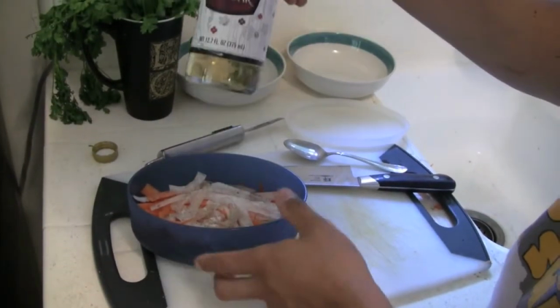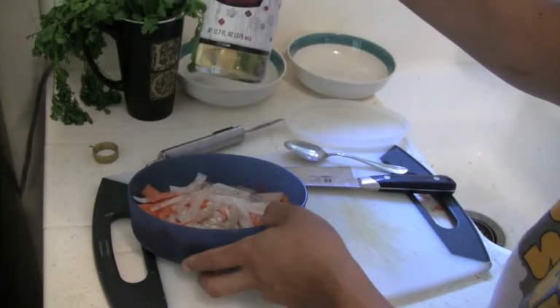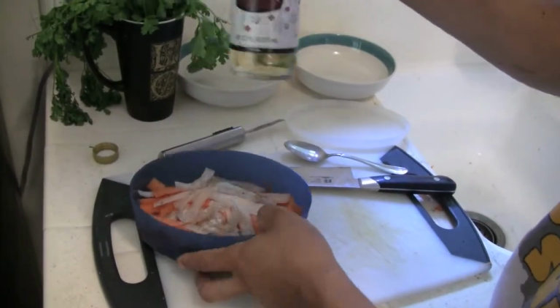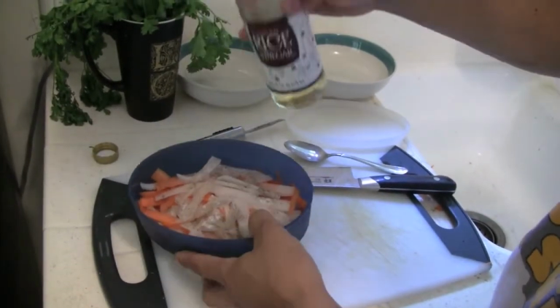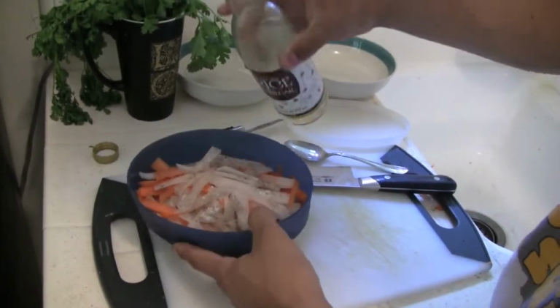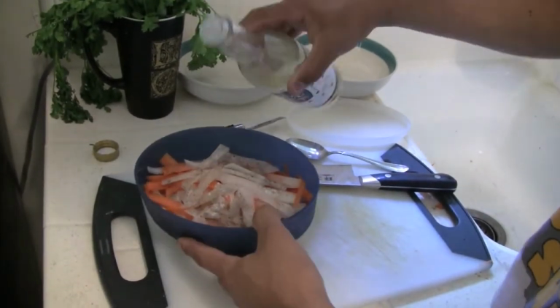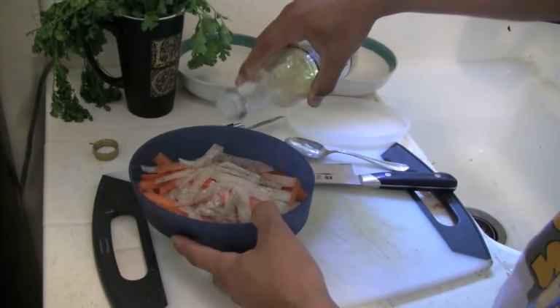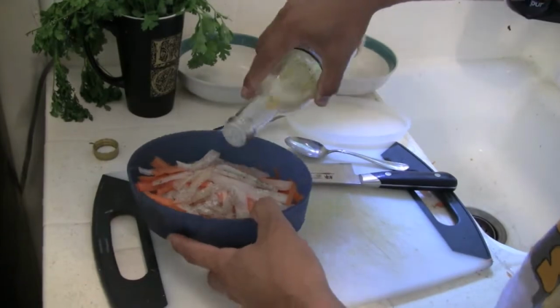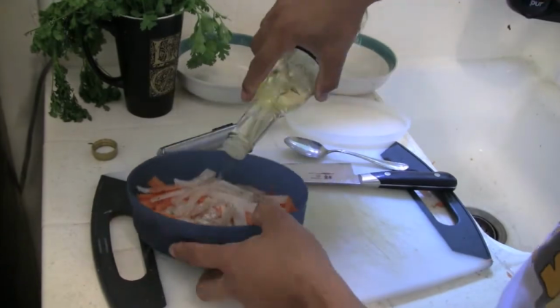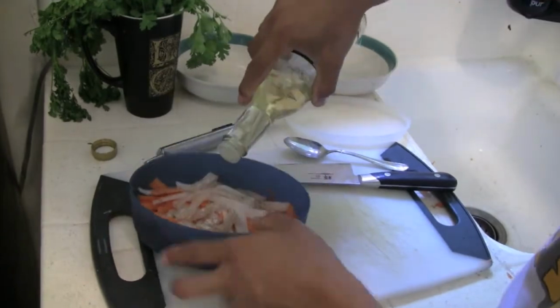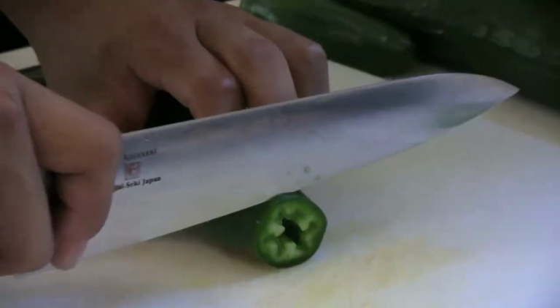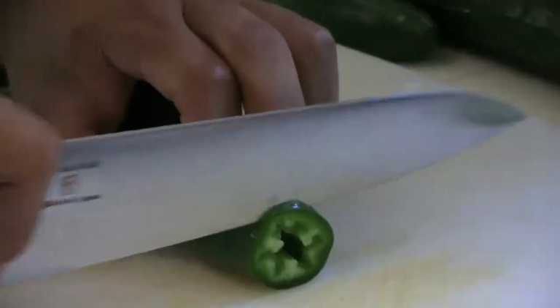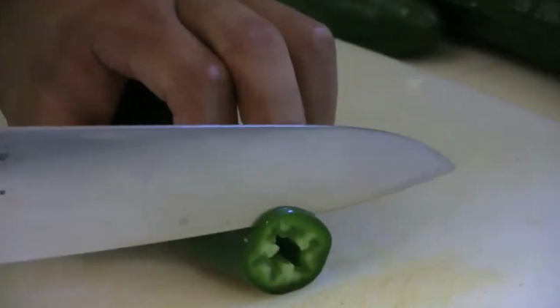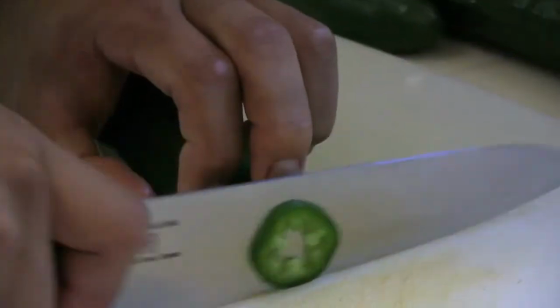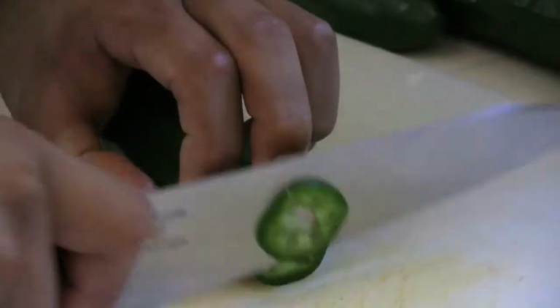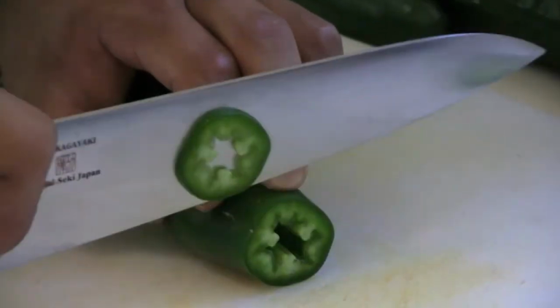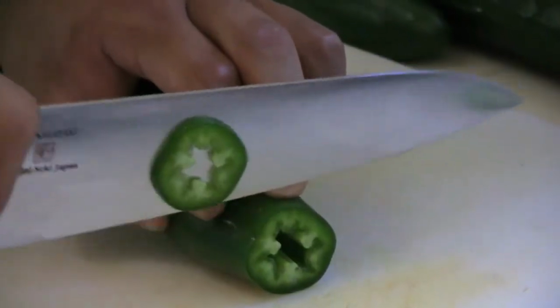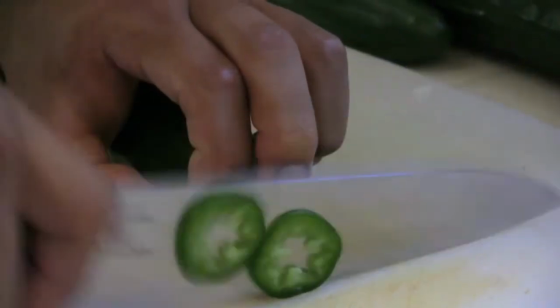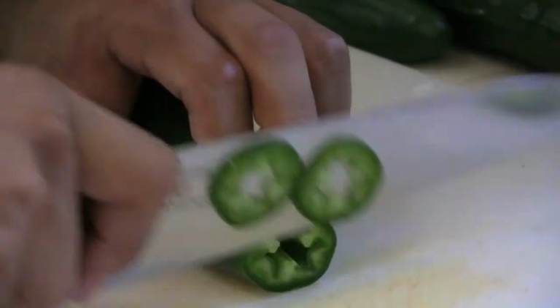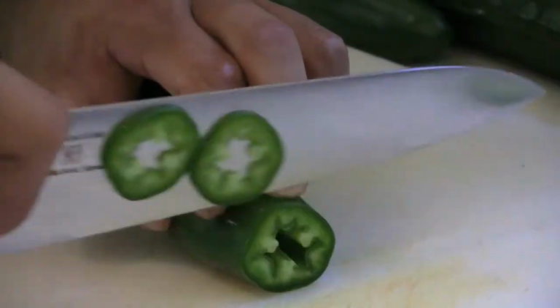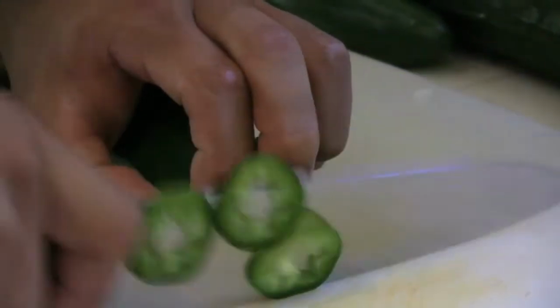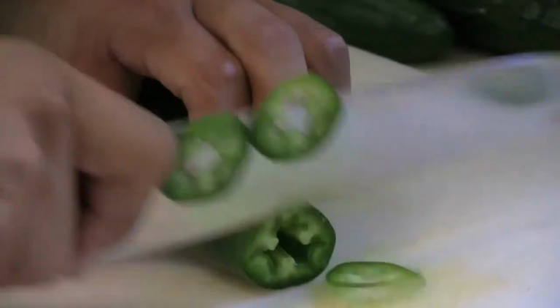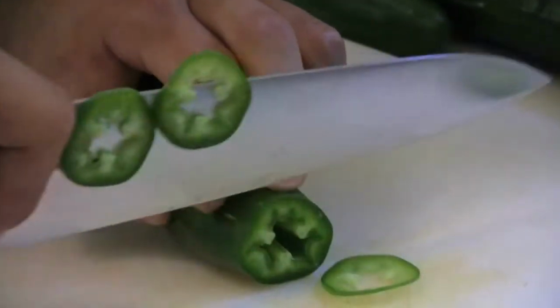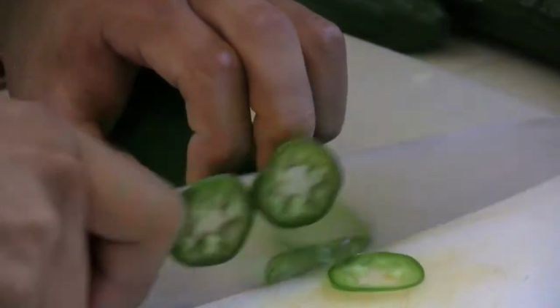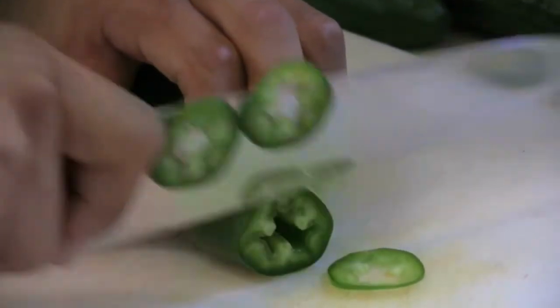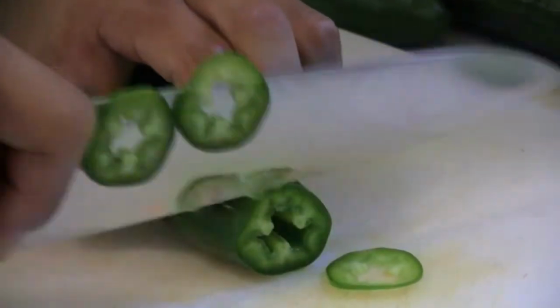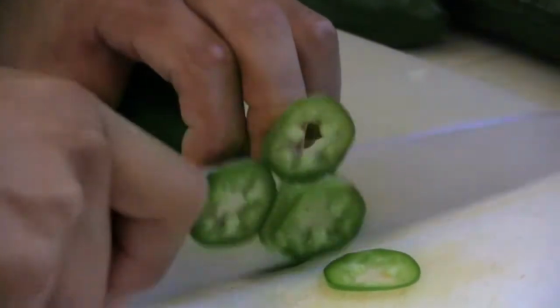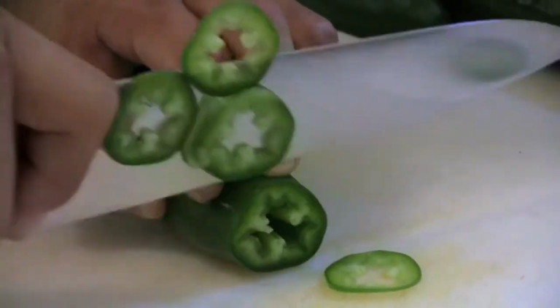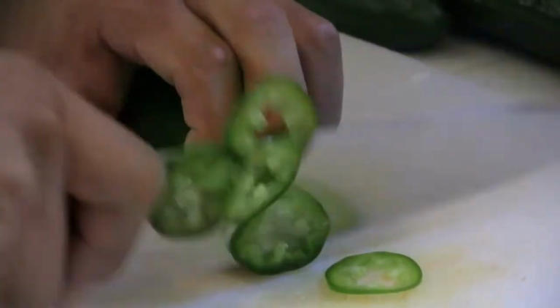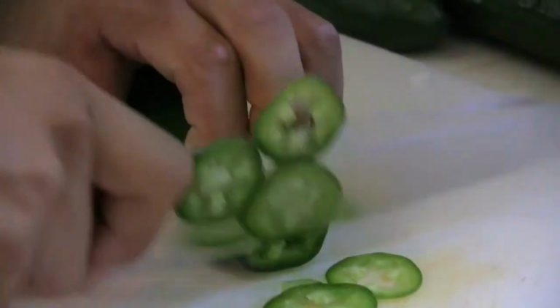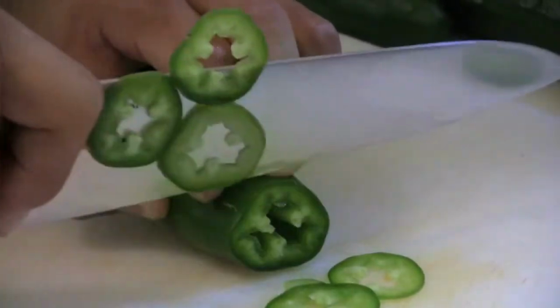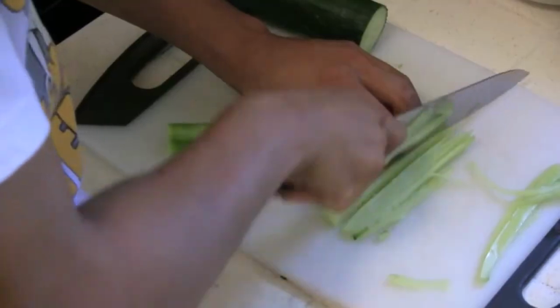We're going to add about half a cup of rice wine vinegar. Next we're going to add a little heat and texture to the dish with some jalapeños and freshly sliced cucumber.